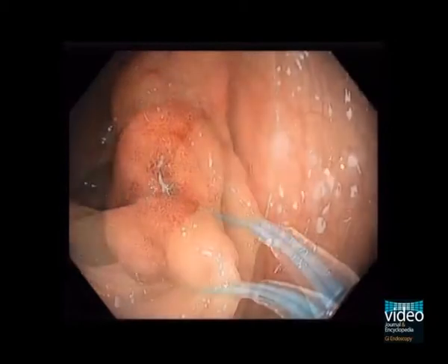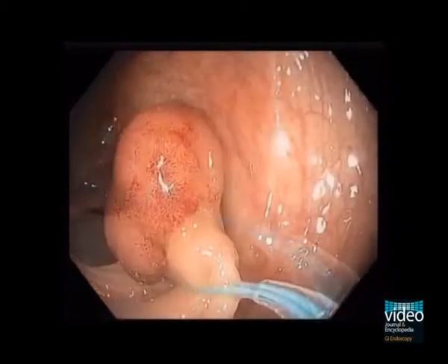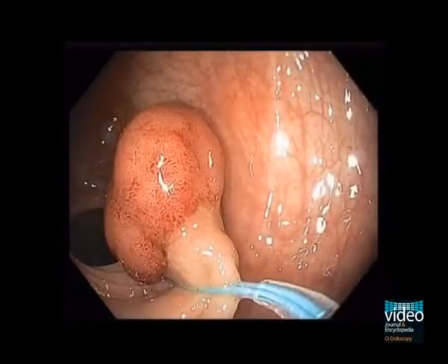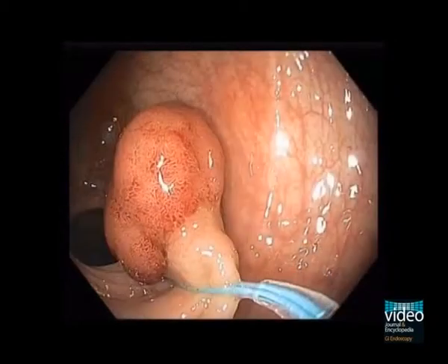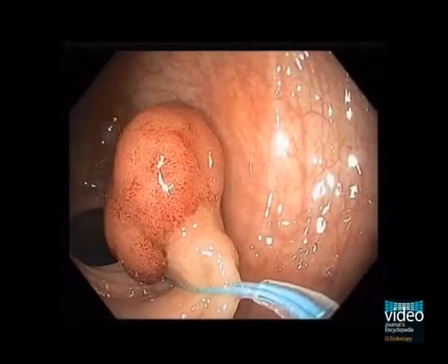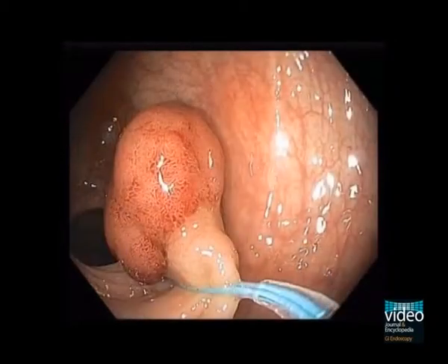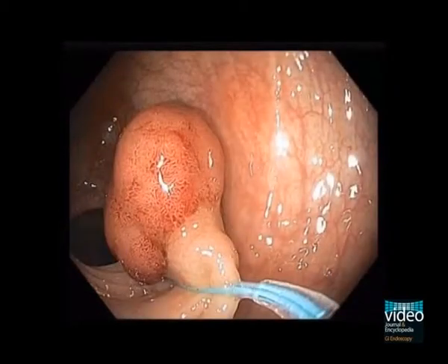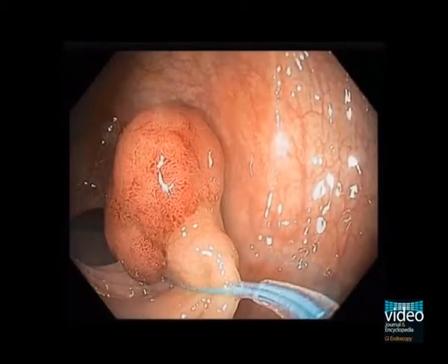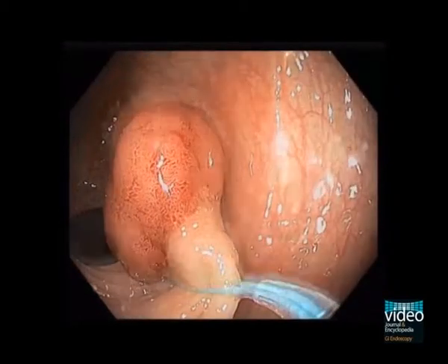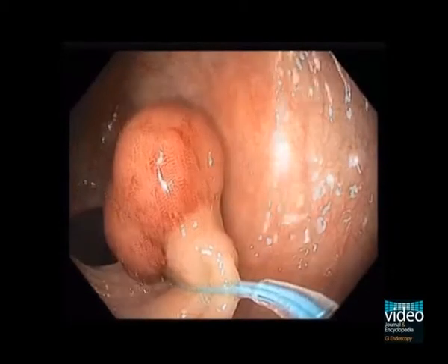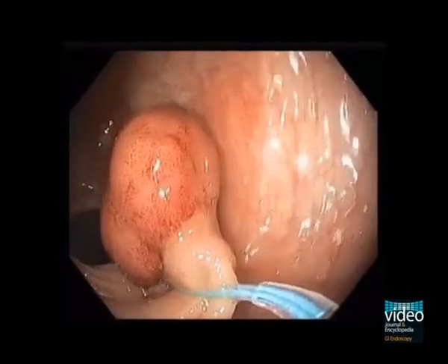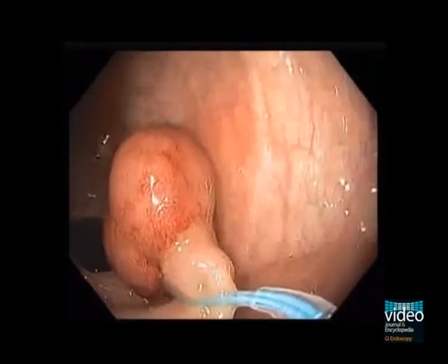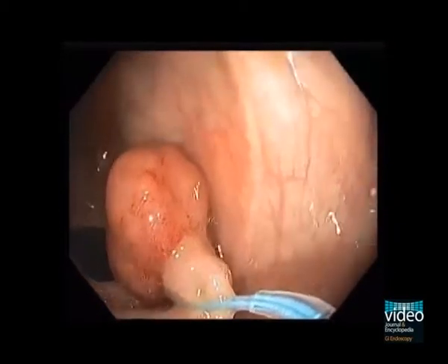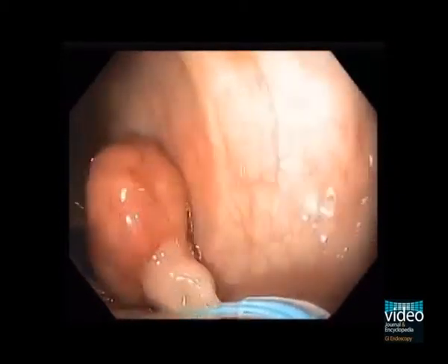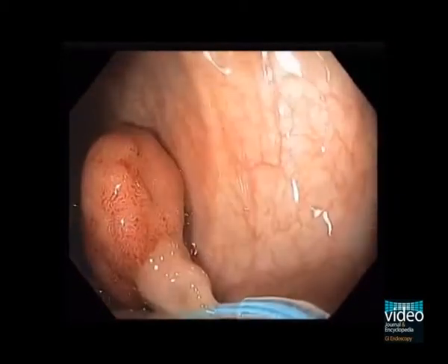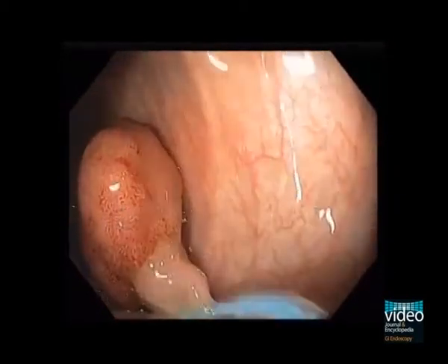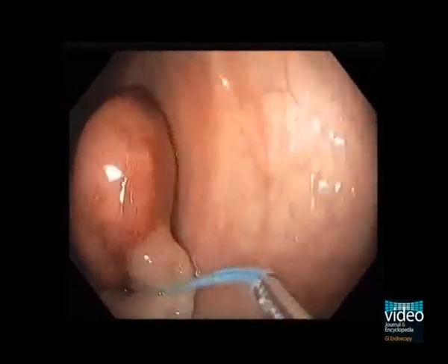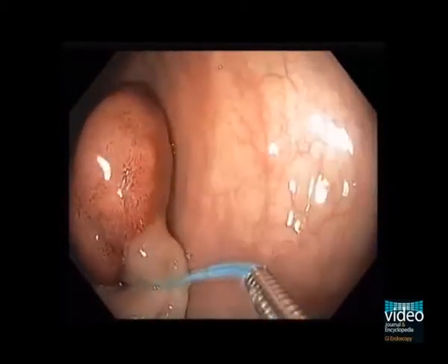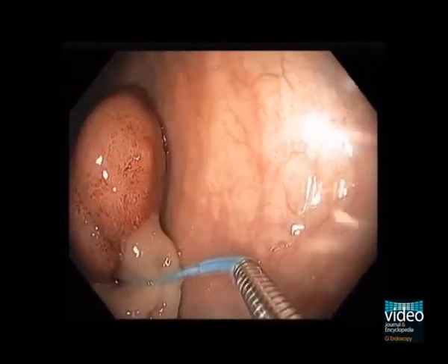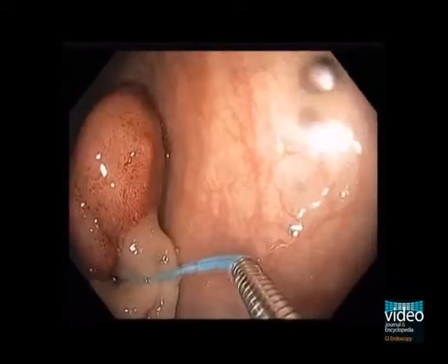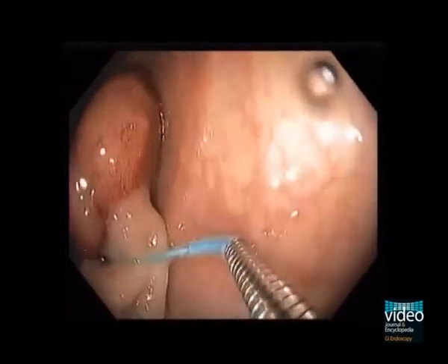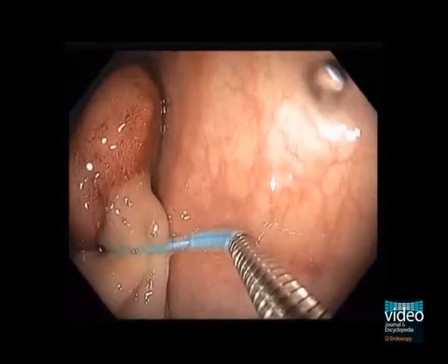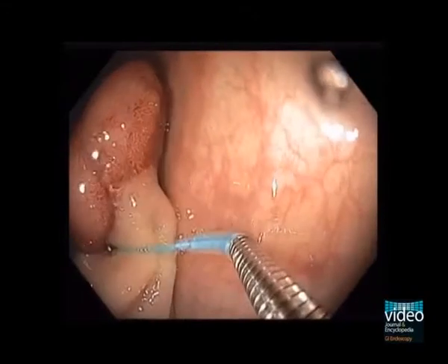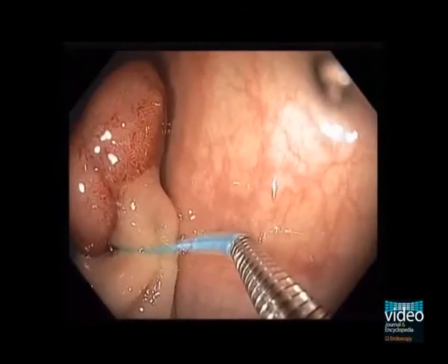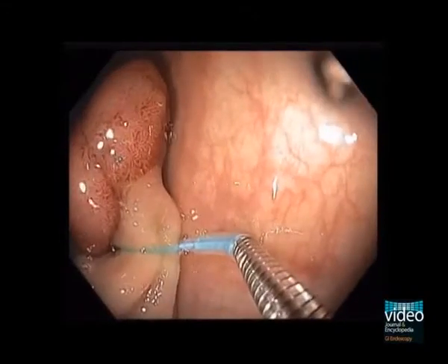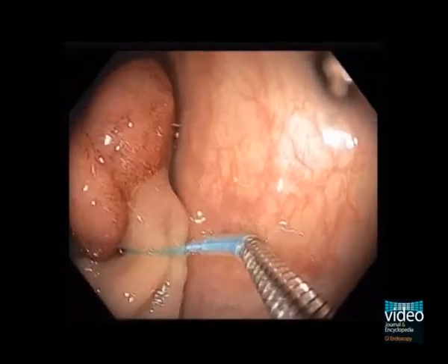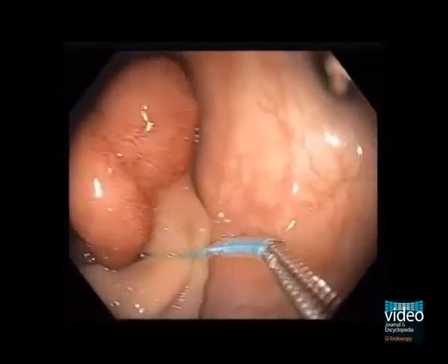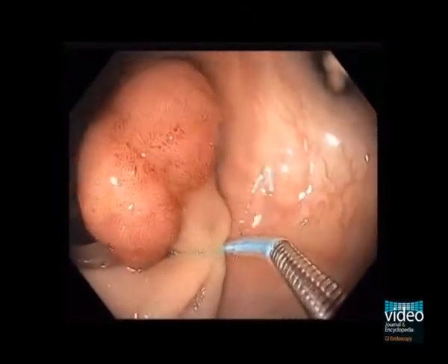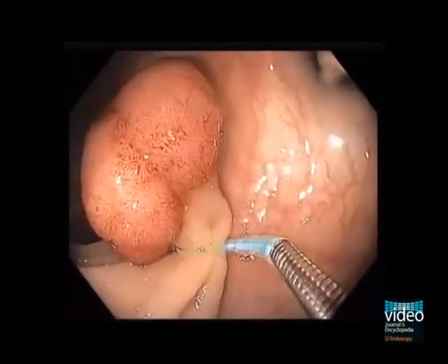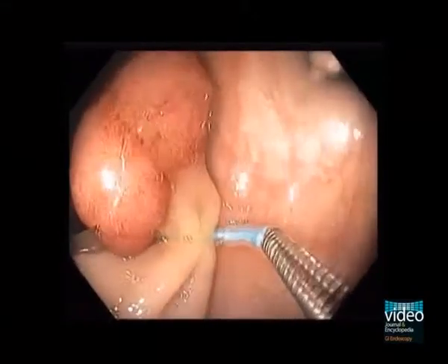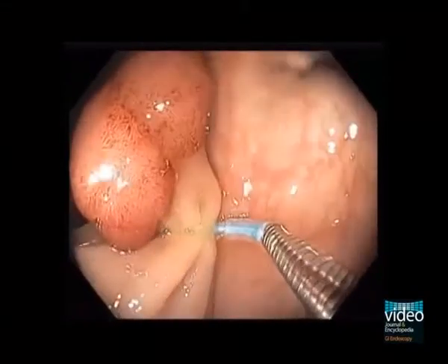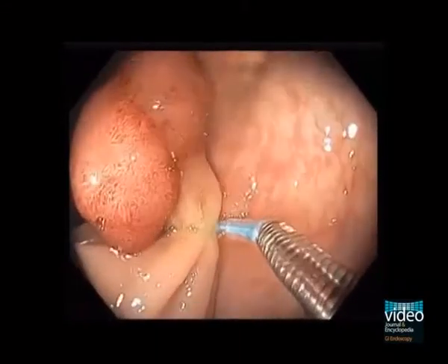After the Enderloop is in a good position, it is tightened and then released. The tightened Enderloop tamponates the vessel in the pedicle.